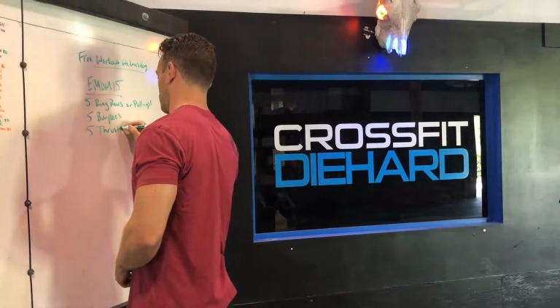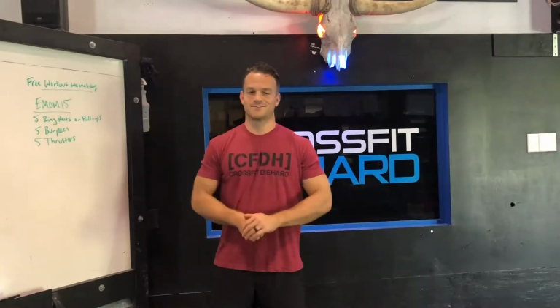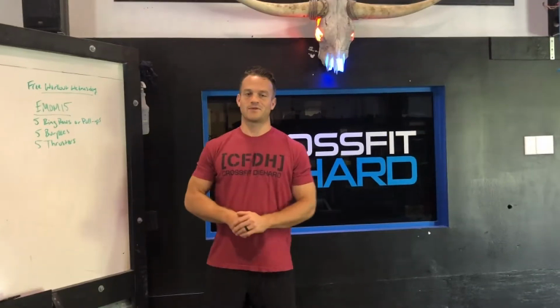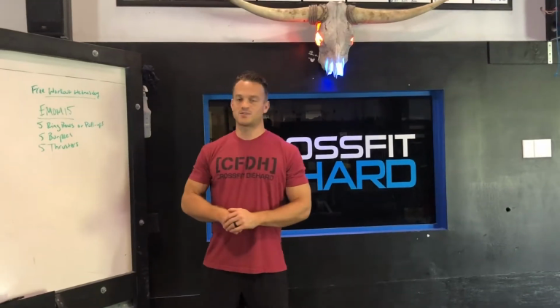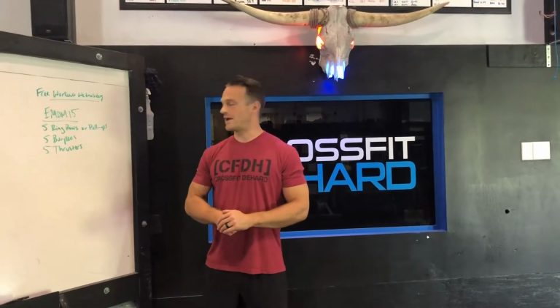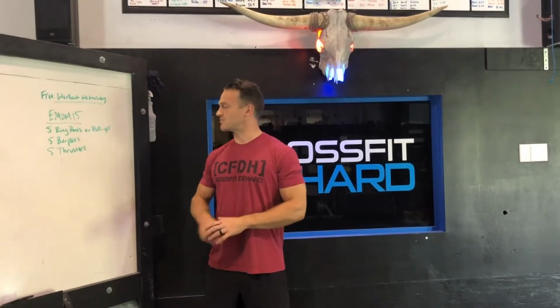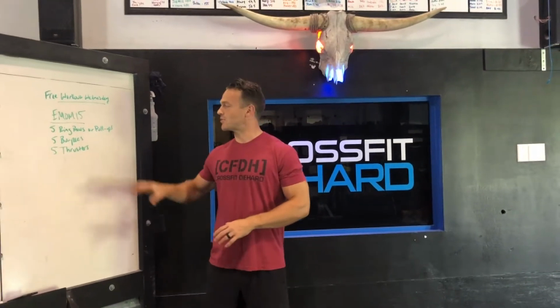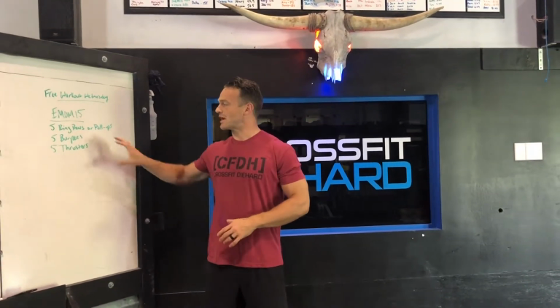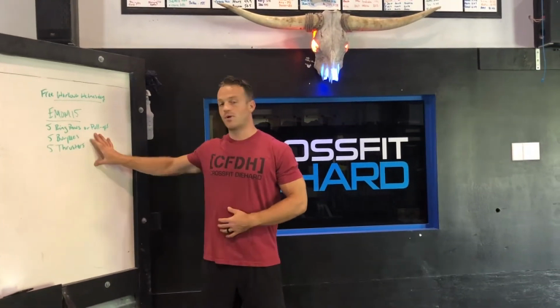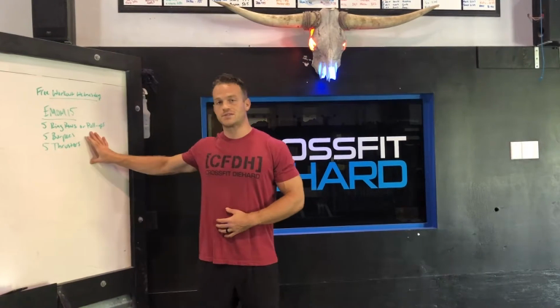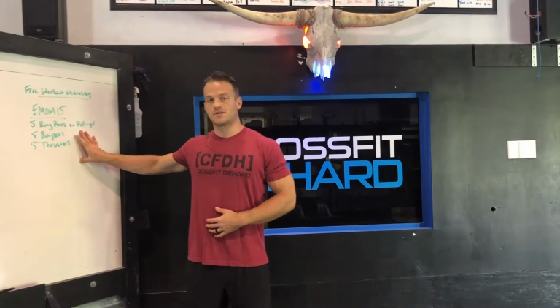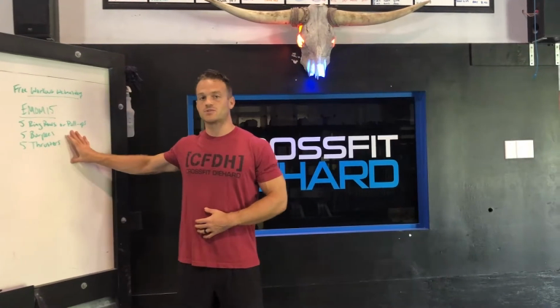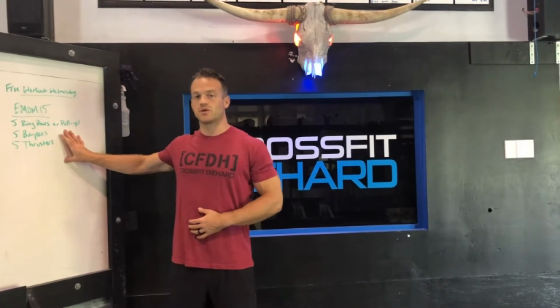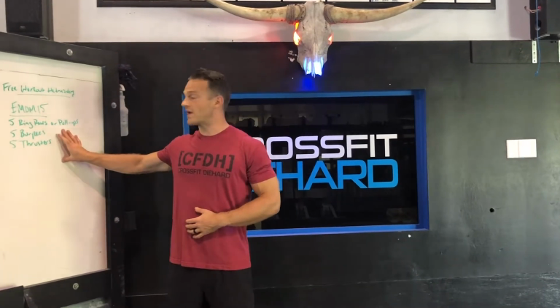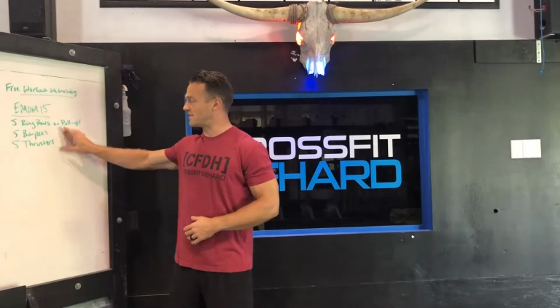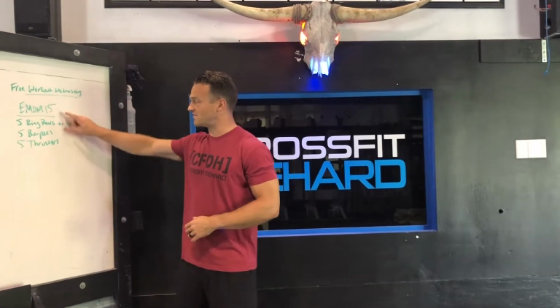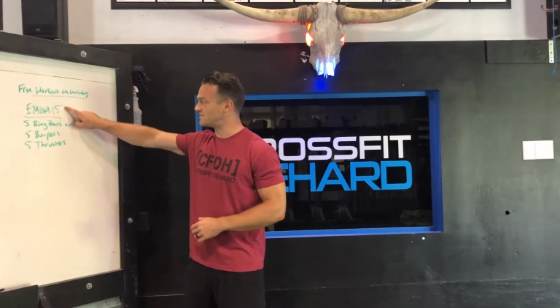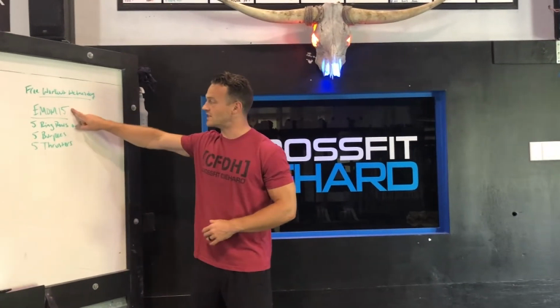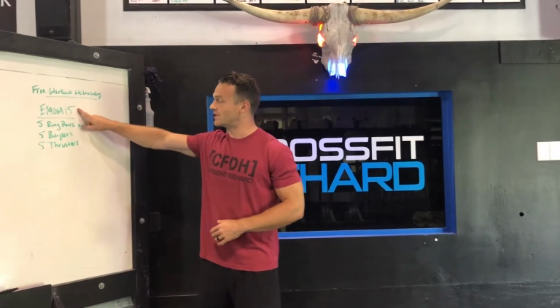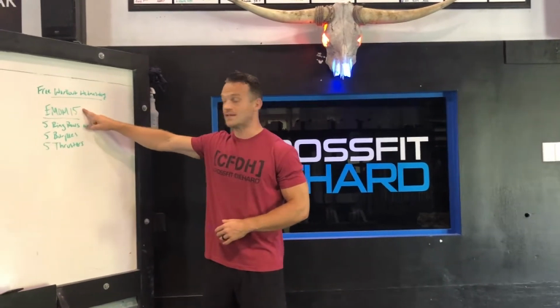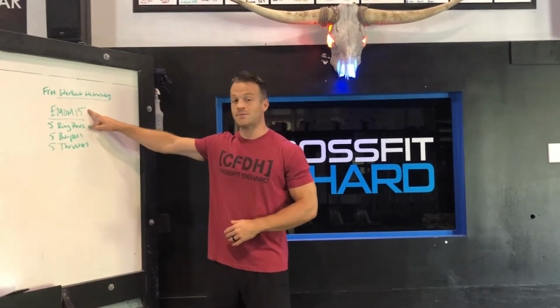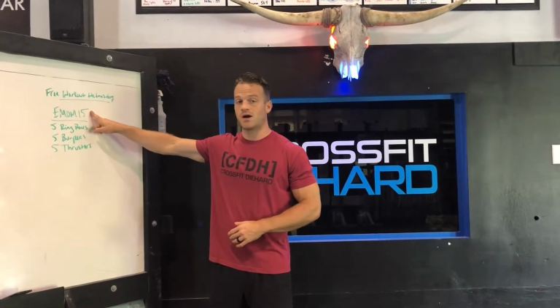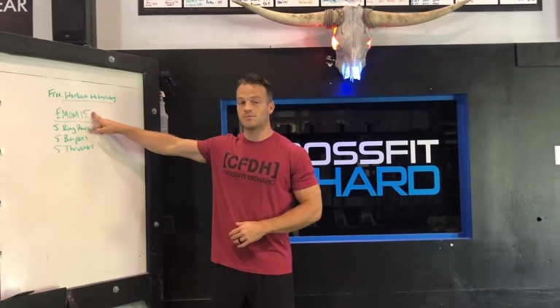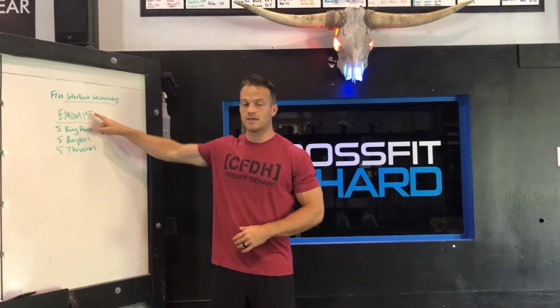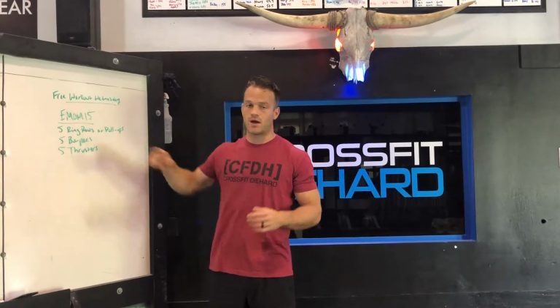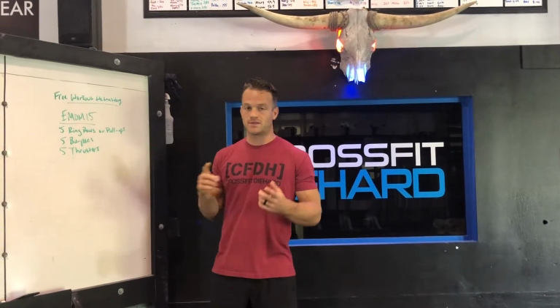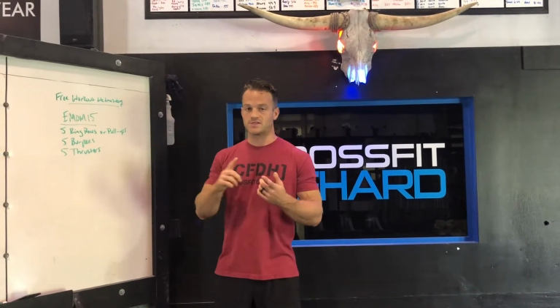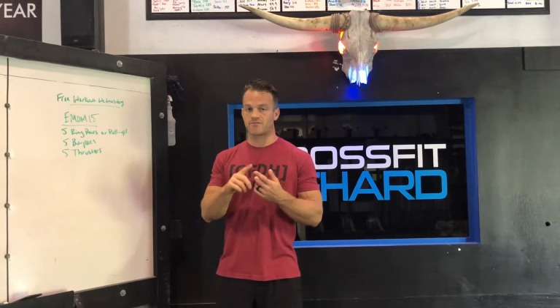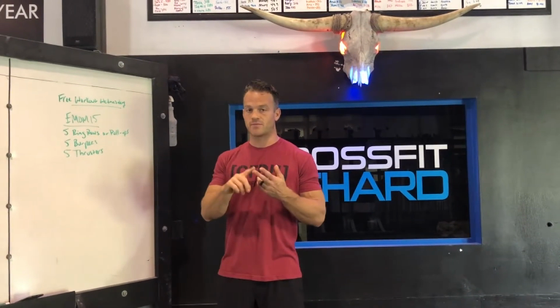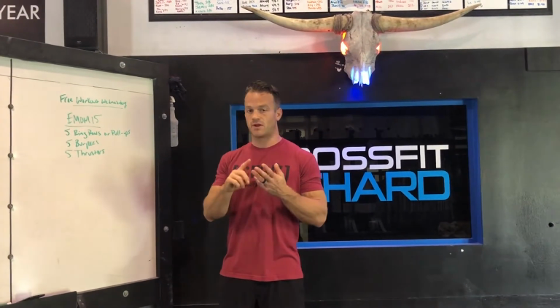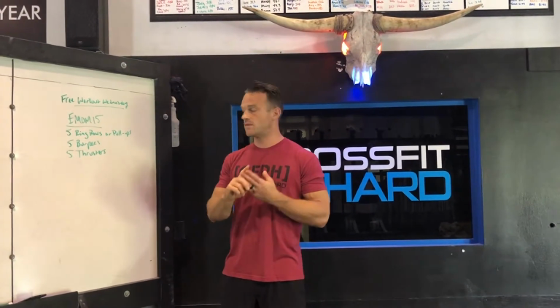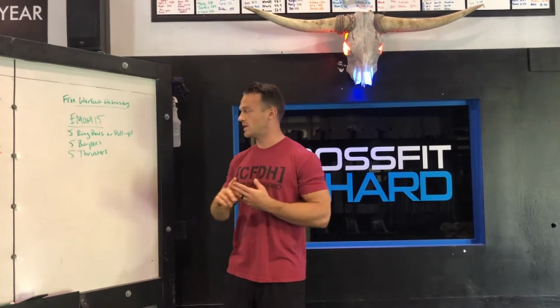What's up guys? Back on Free Workout Wednesday. This week we have a 15-minute EMOM. EMOM means every minute on the minute.